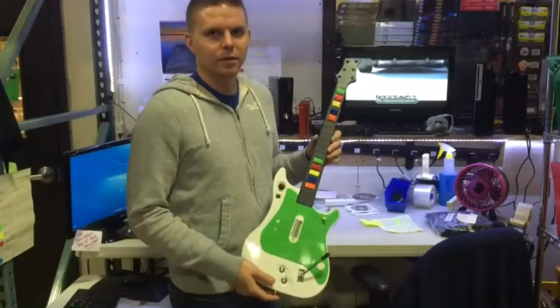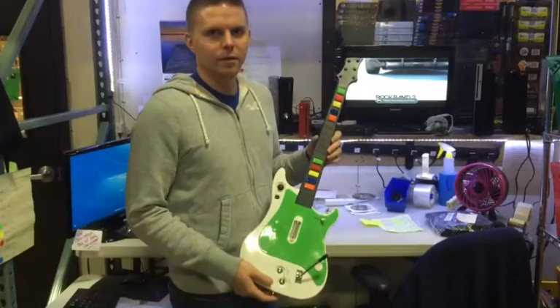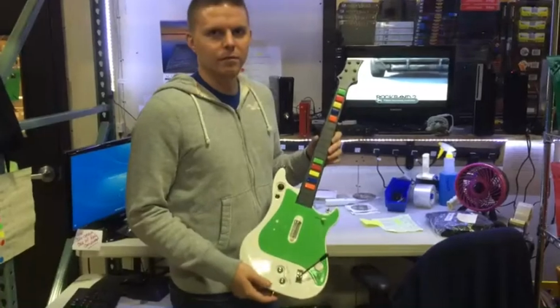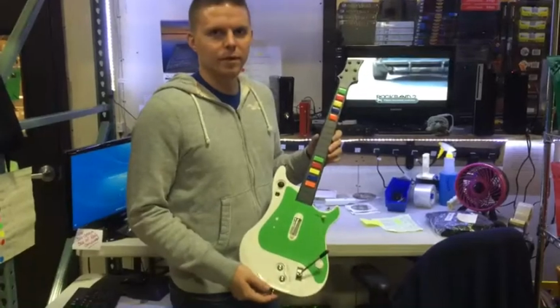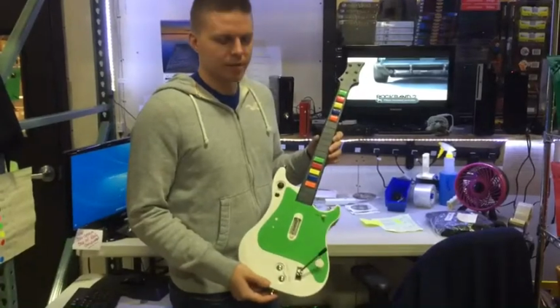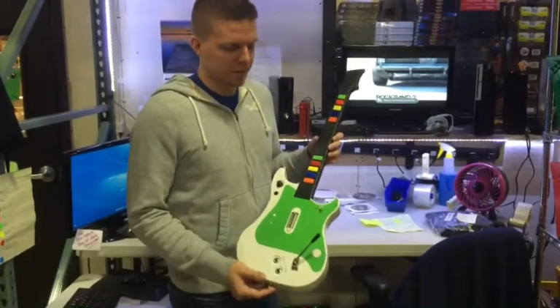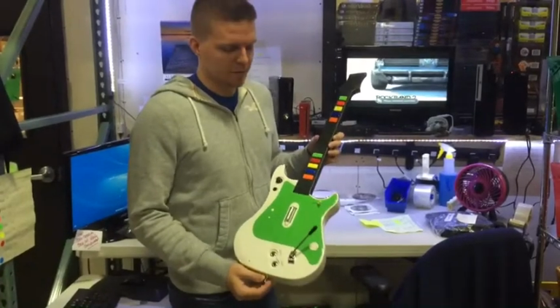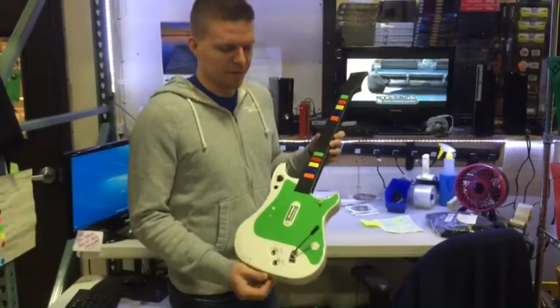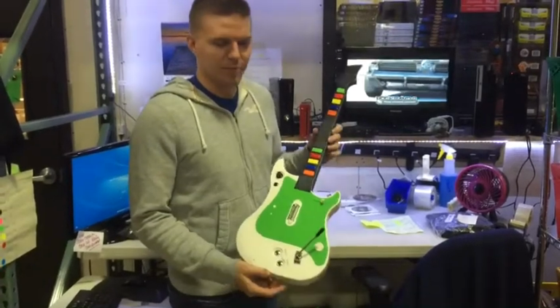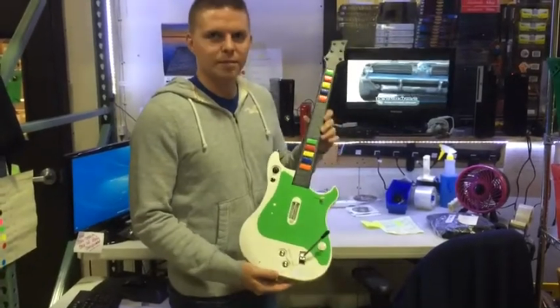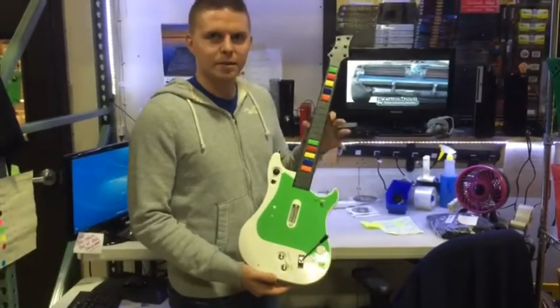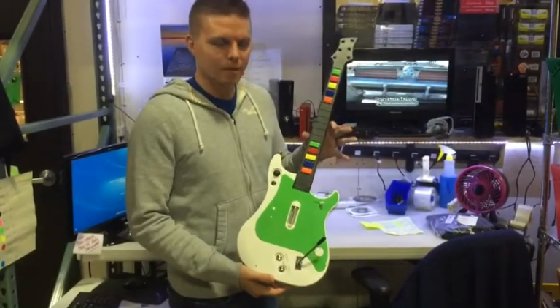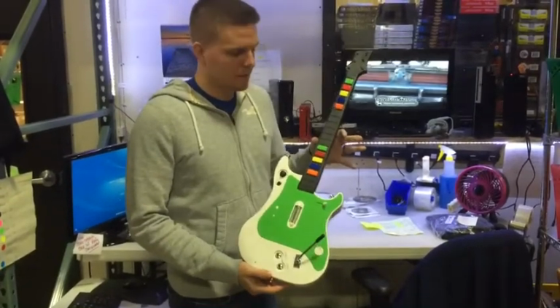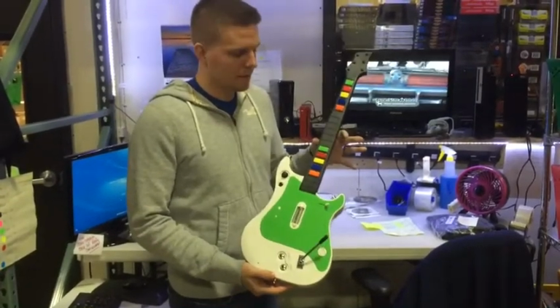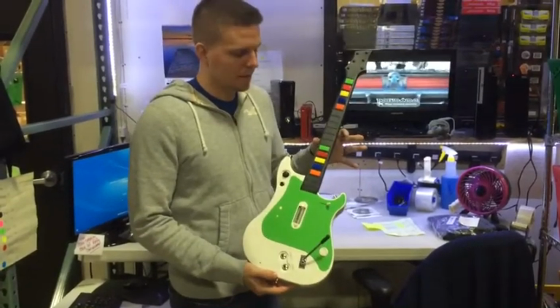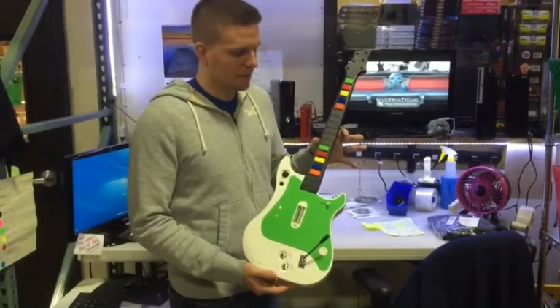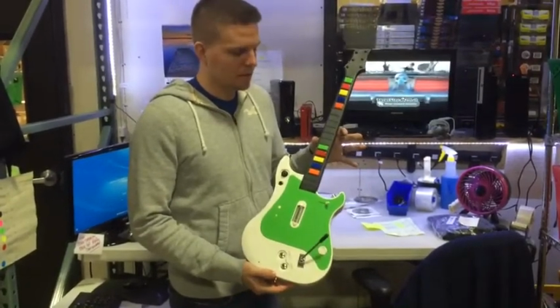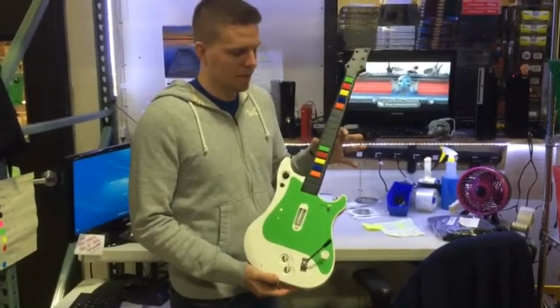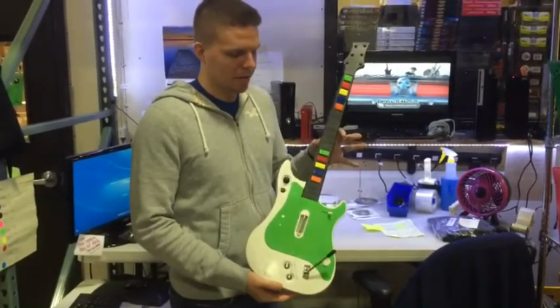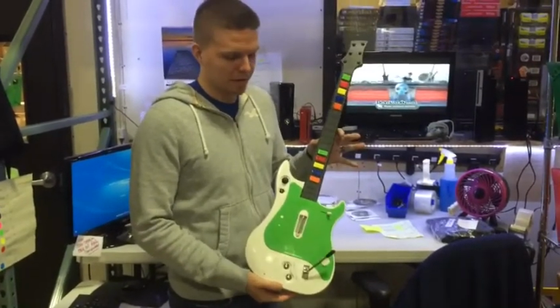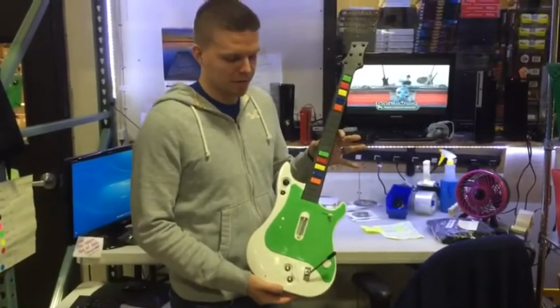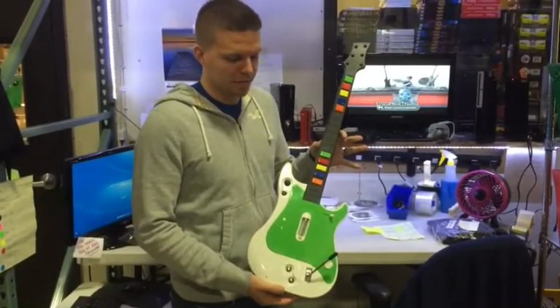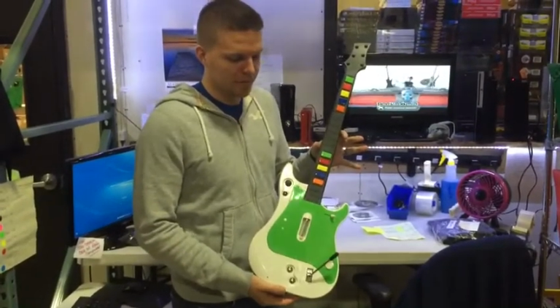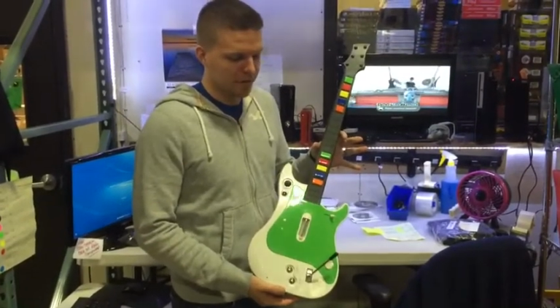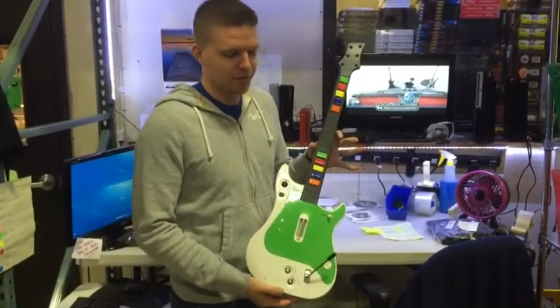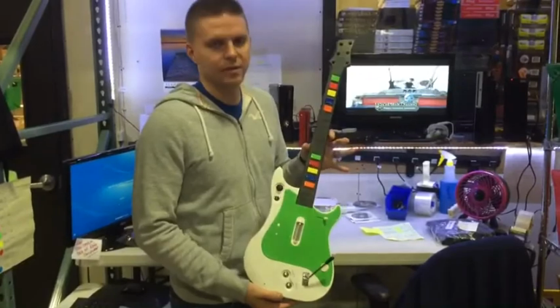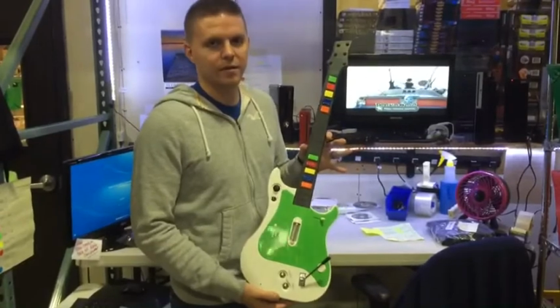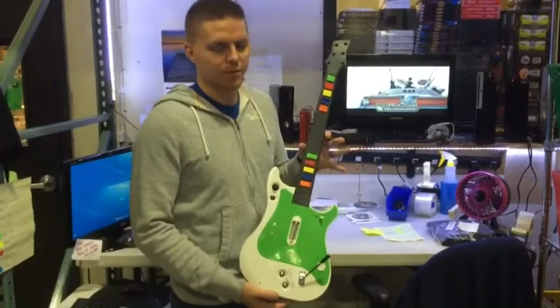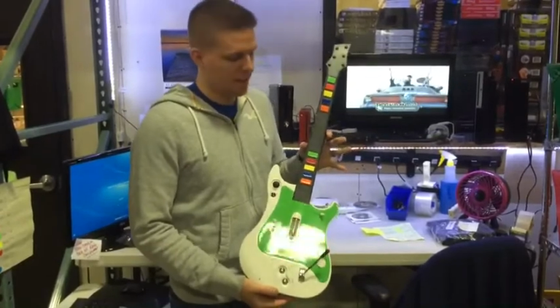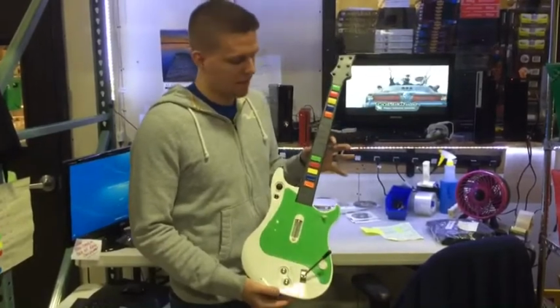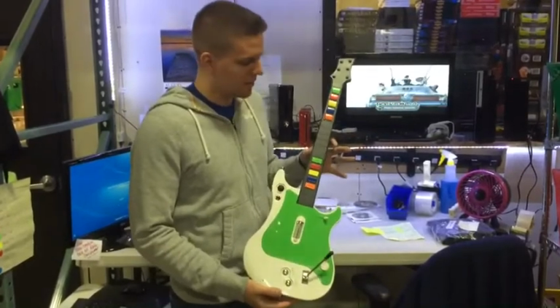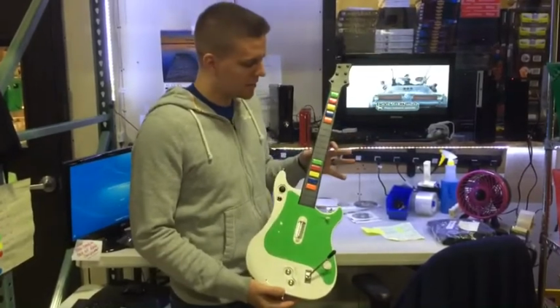Hello, my name is Cale. I'm with GameCops.com. I'm just showing off here our new manufactured guitar that we had made for us.